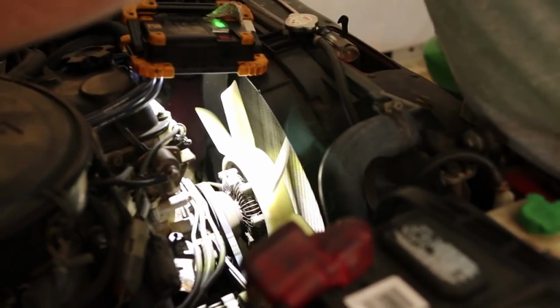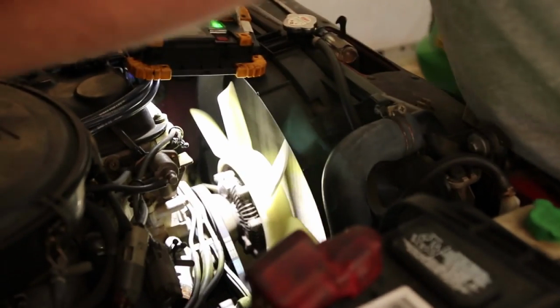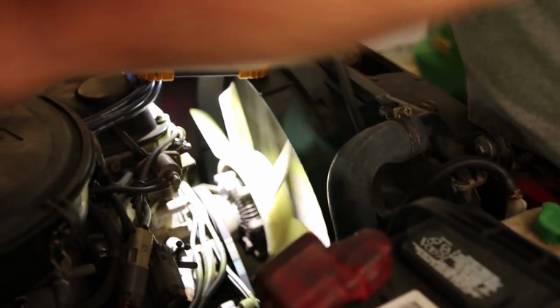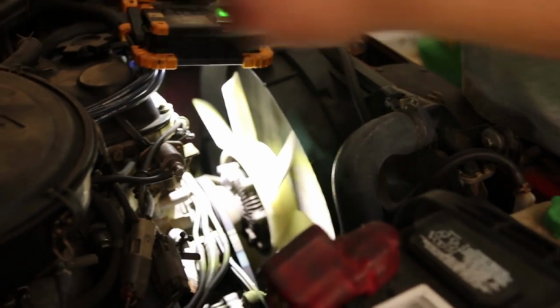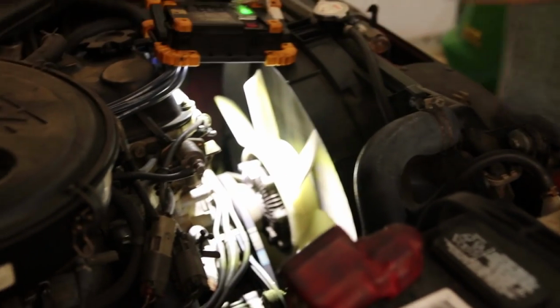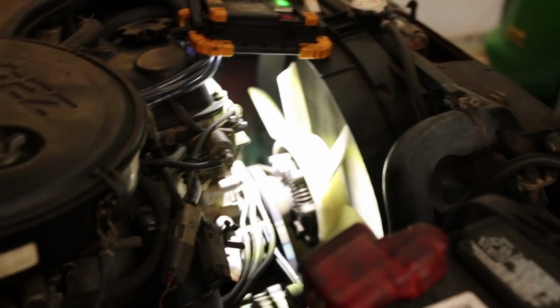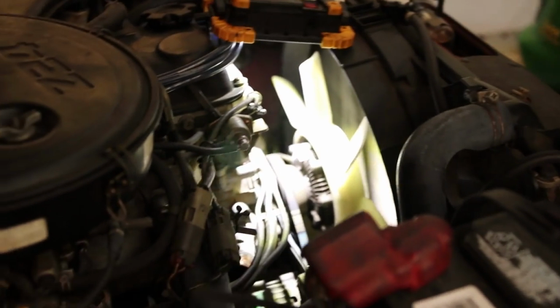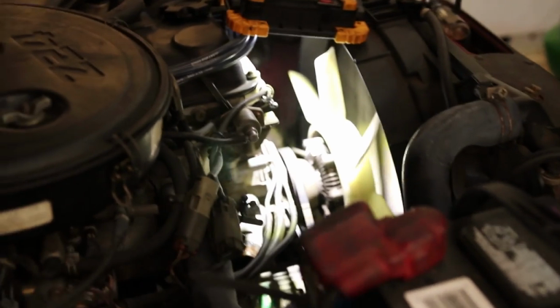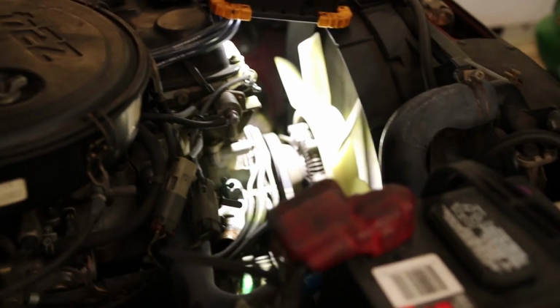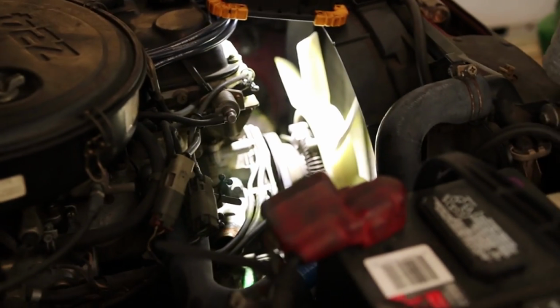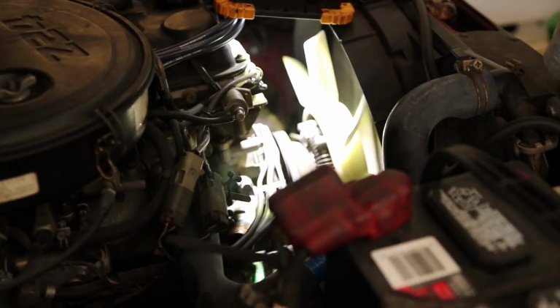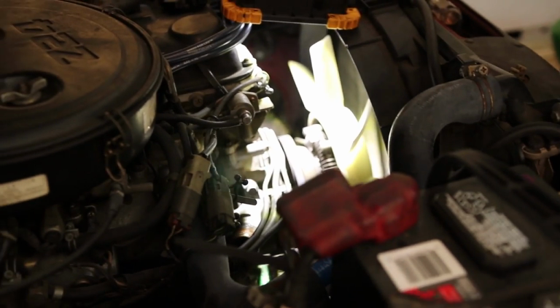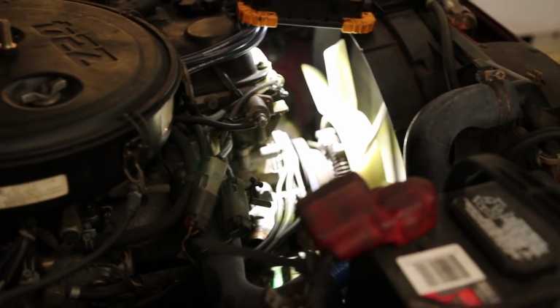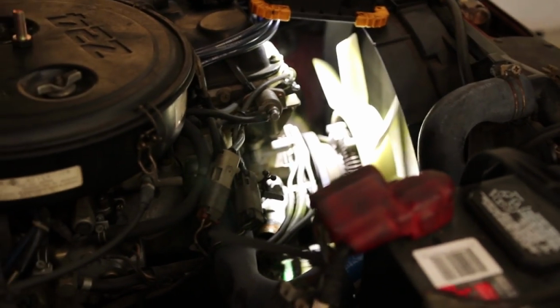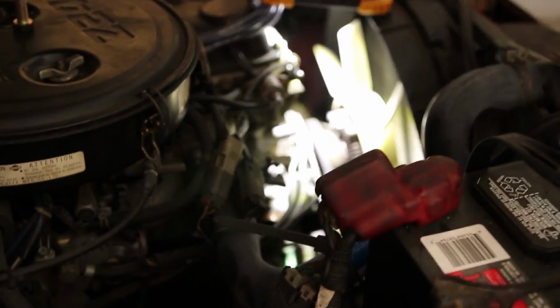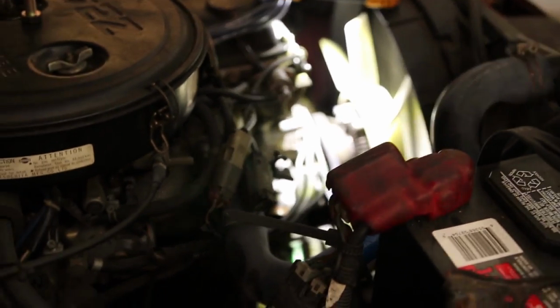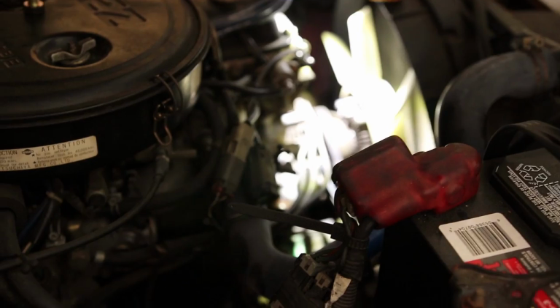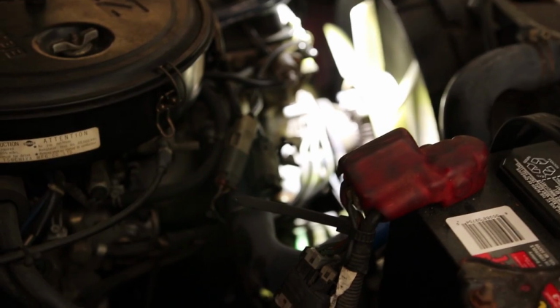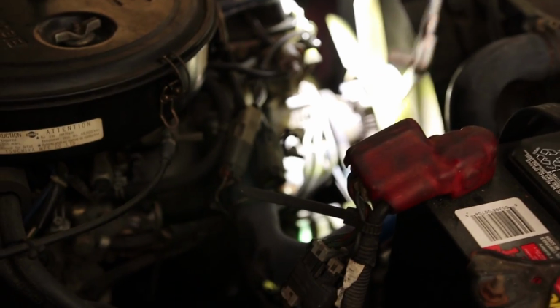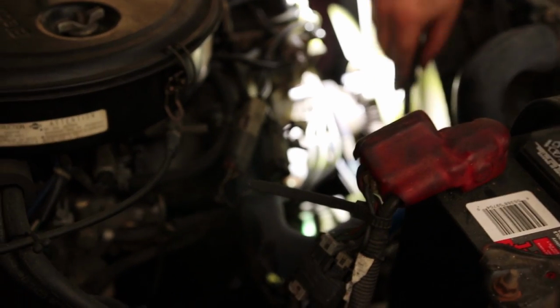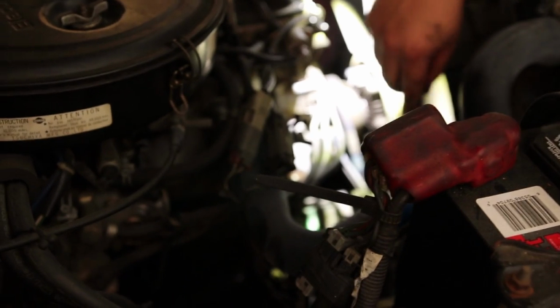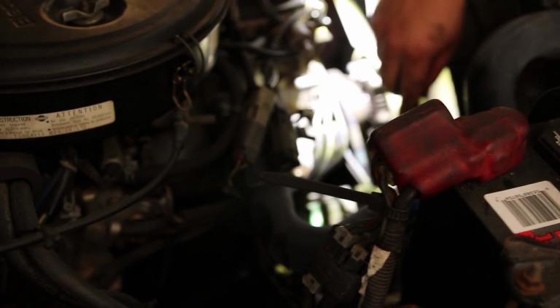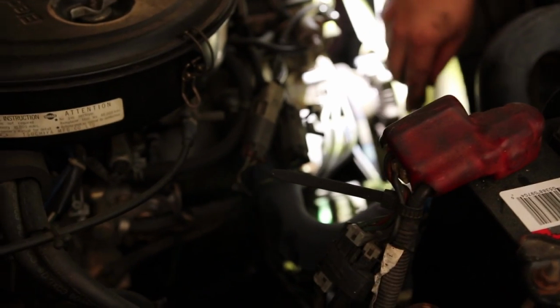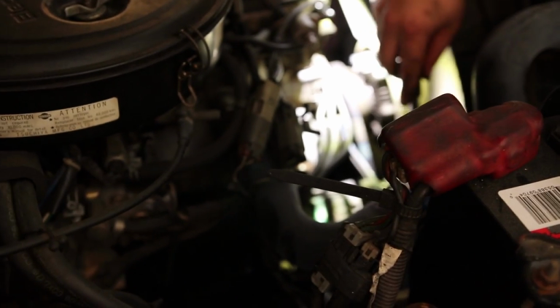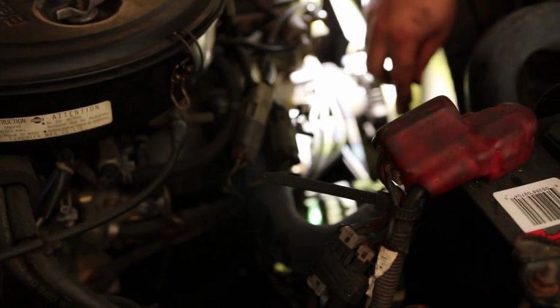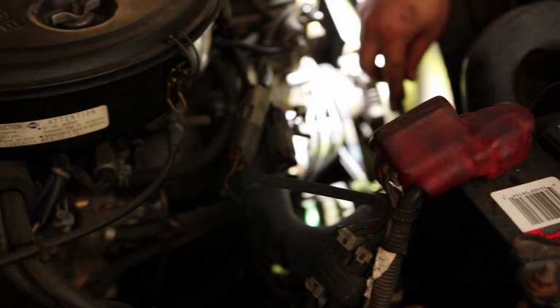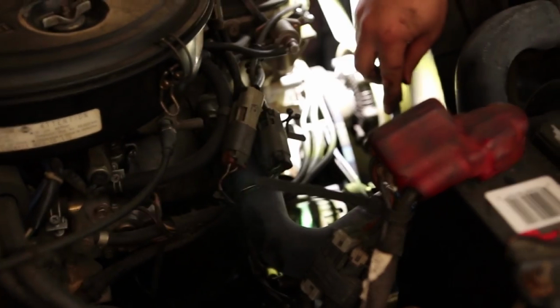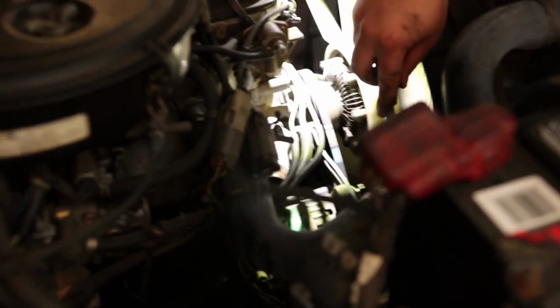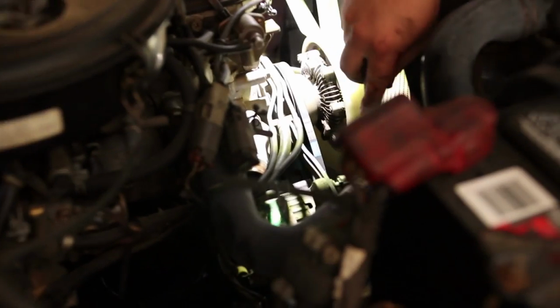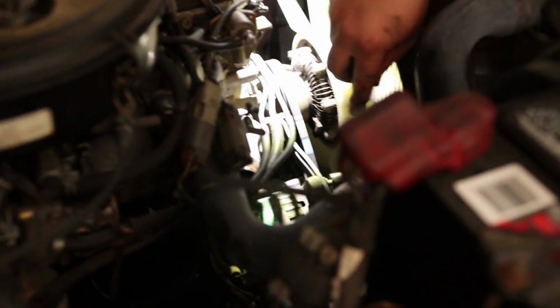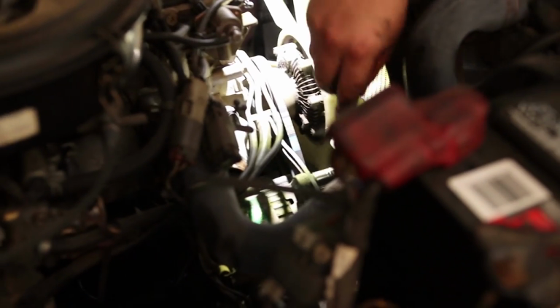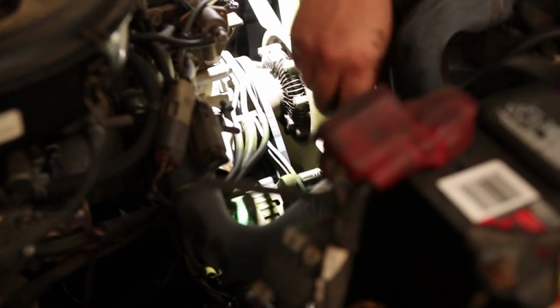It's the original bolt, I'm sure, because nothing has ever been done to this truck. Ever.